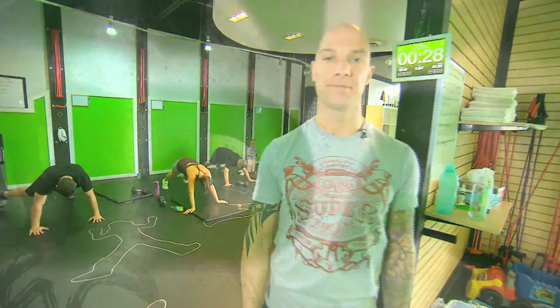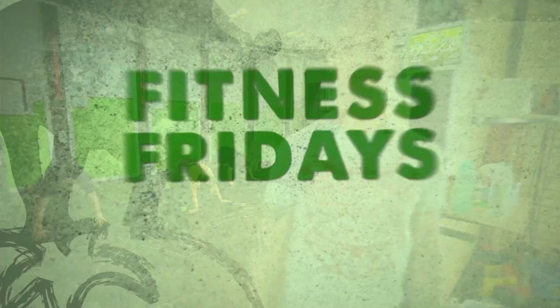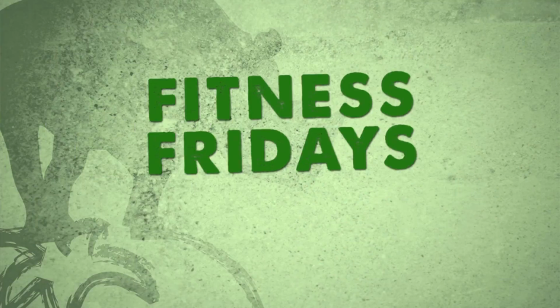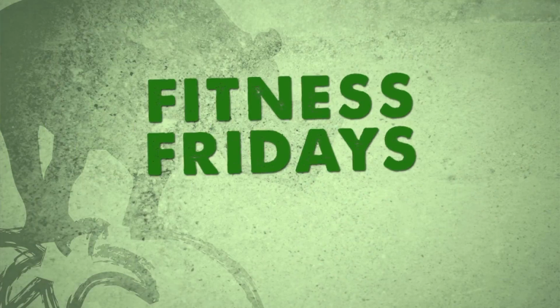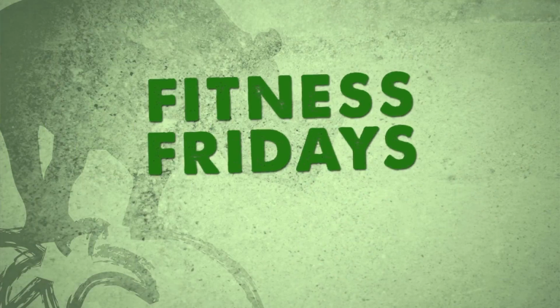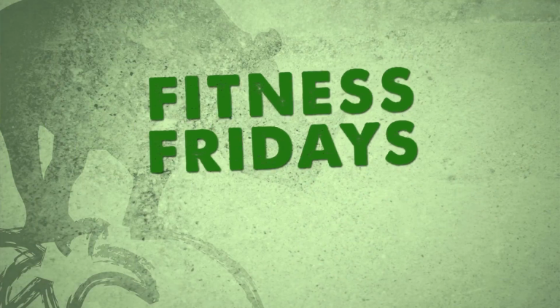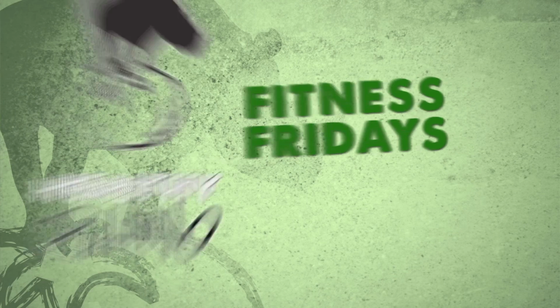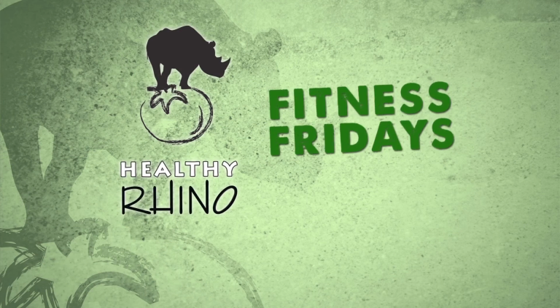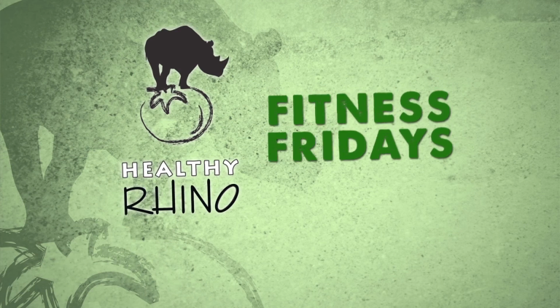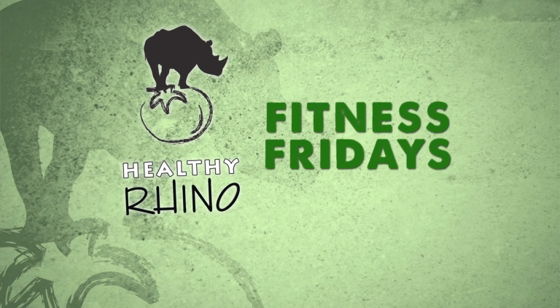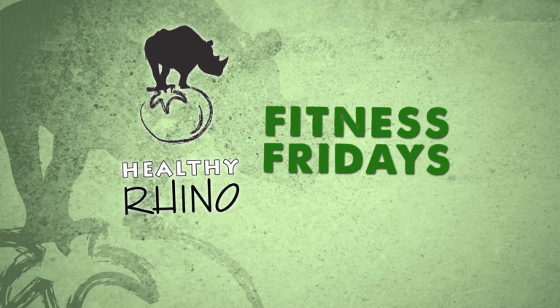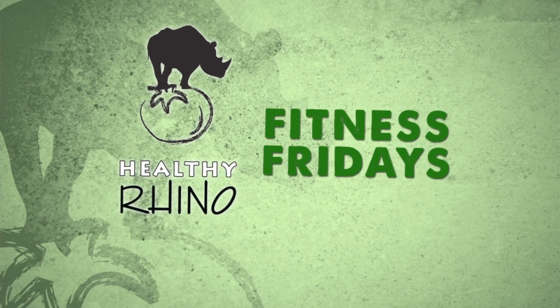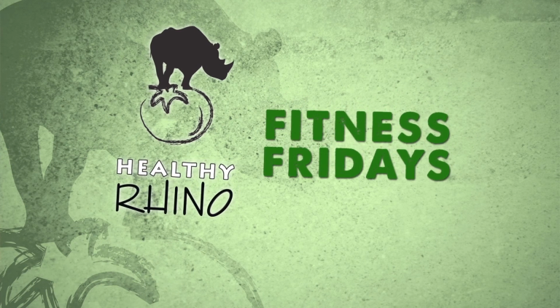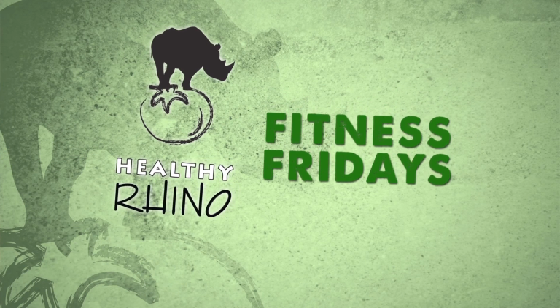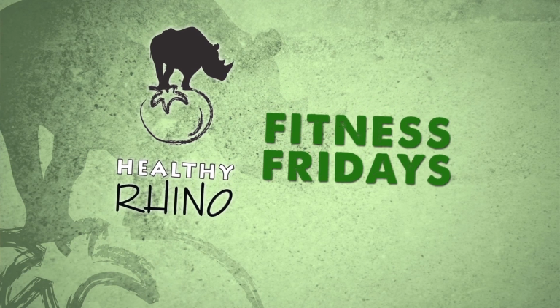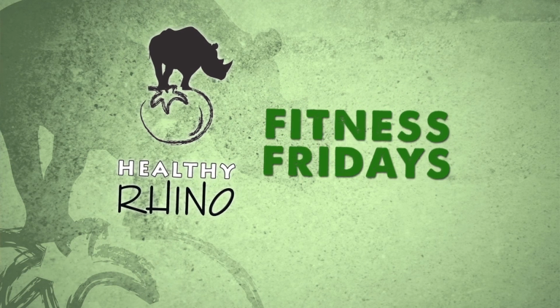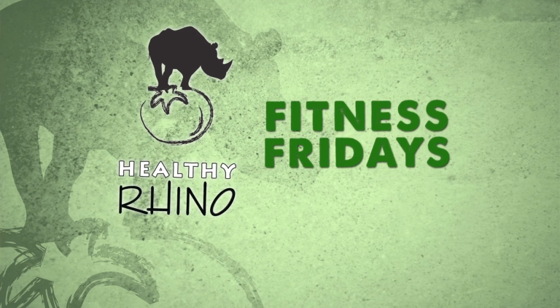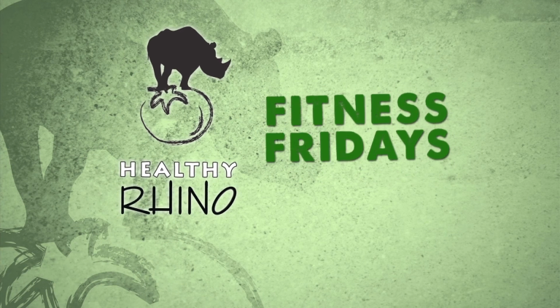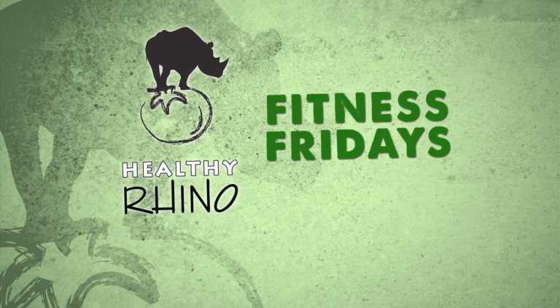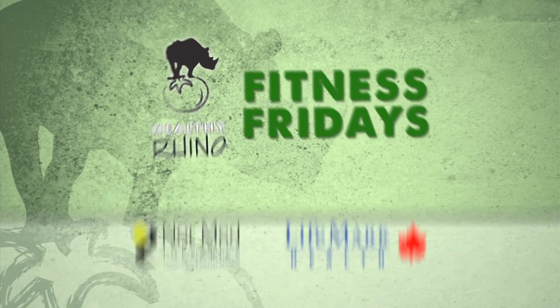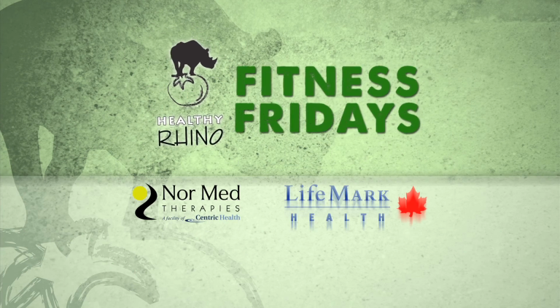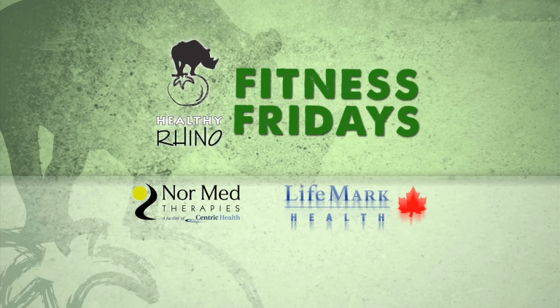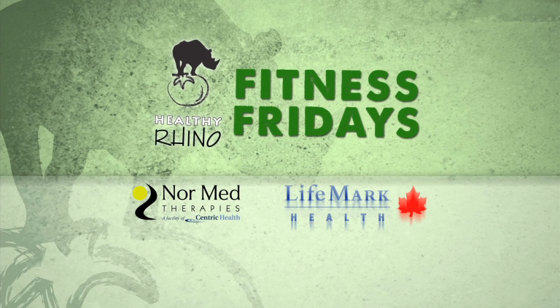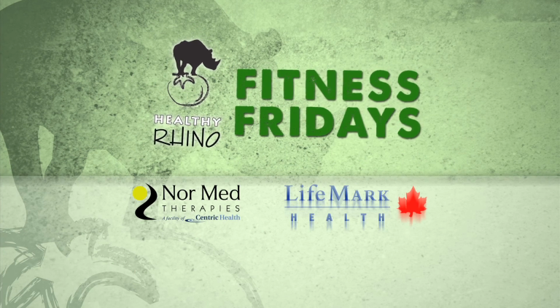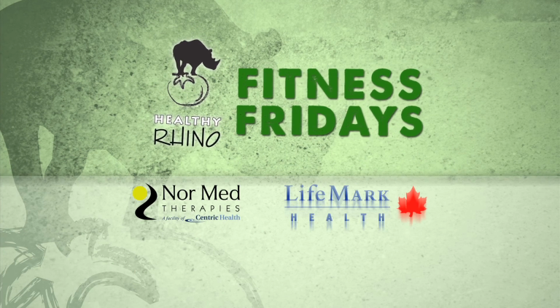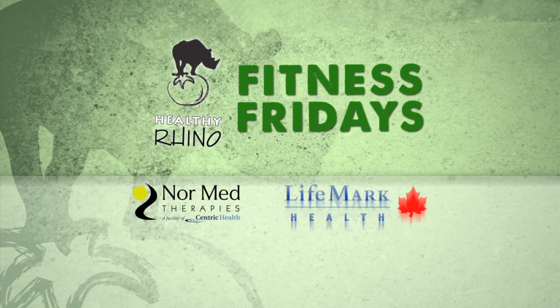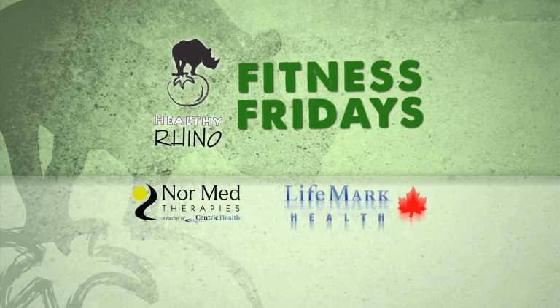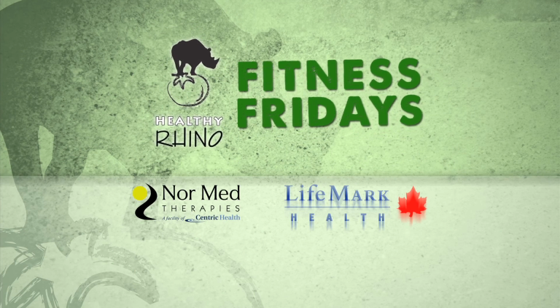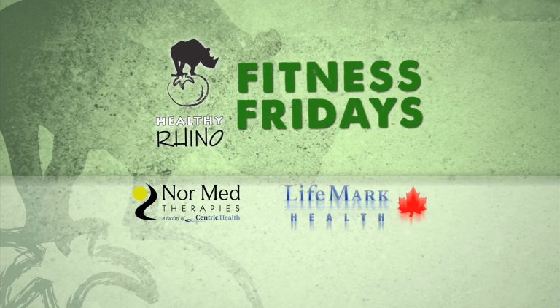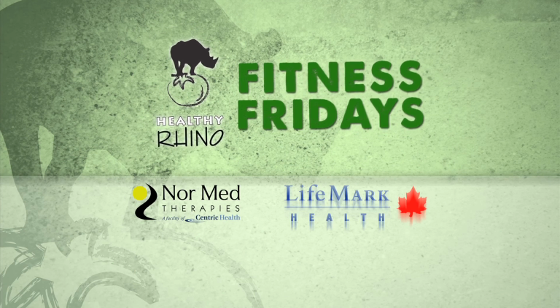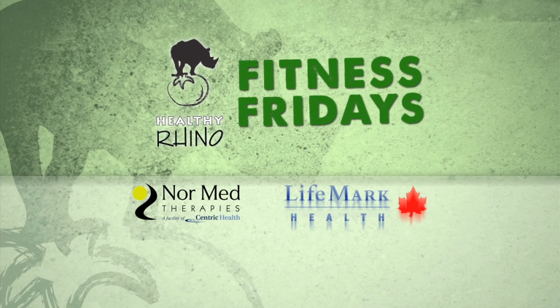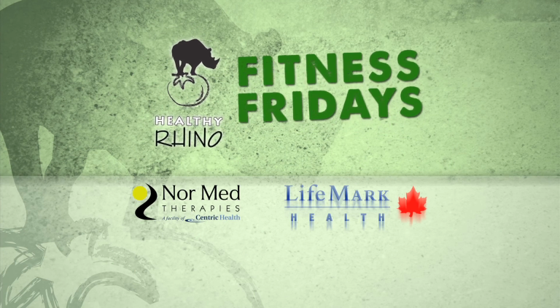Fitness Fridays and the Healthy Rhino Fitness Challenge, brought to you by LifeMark Physiotherapy — helping you reach your potential.